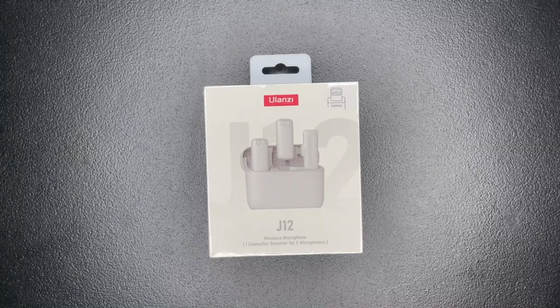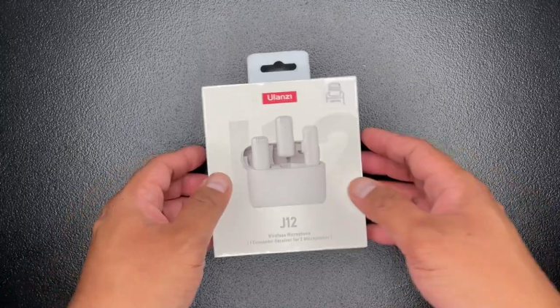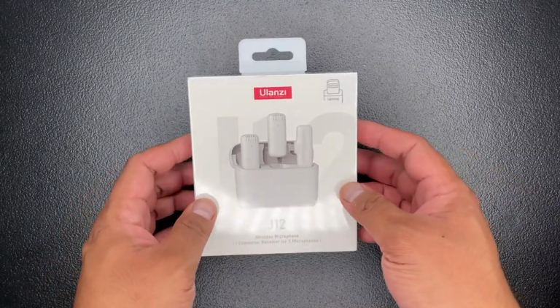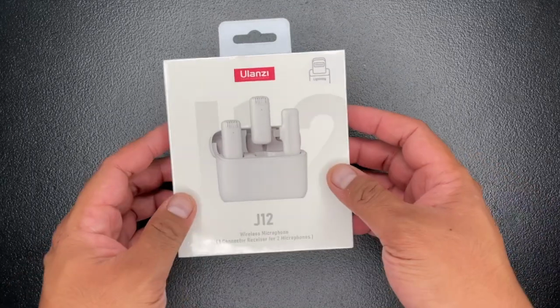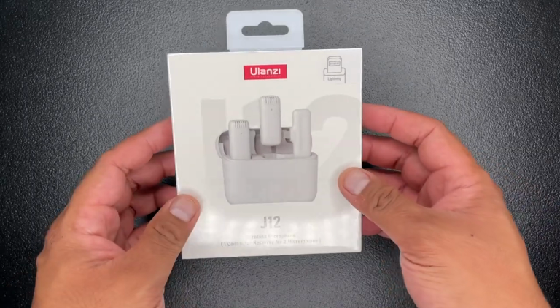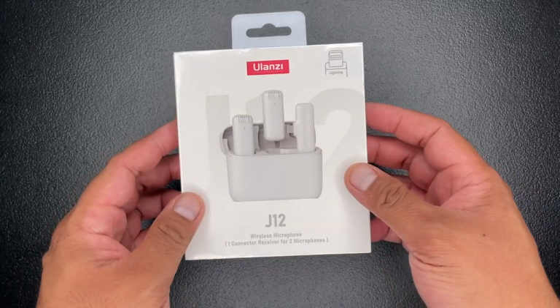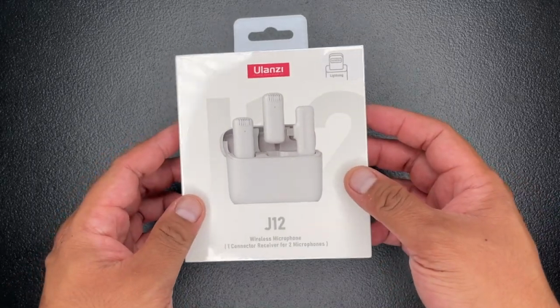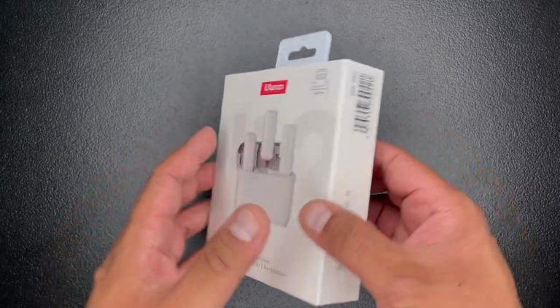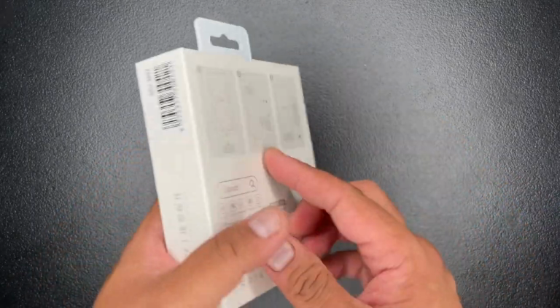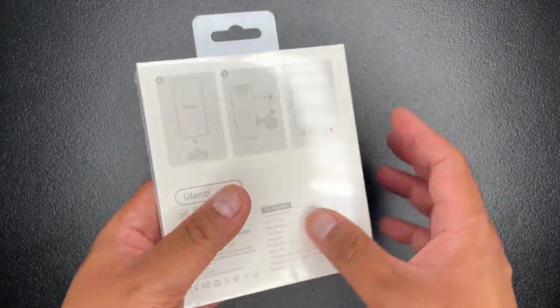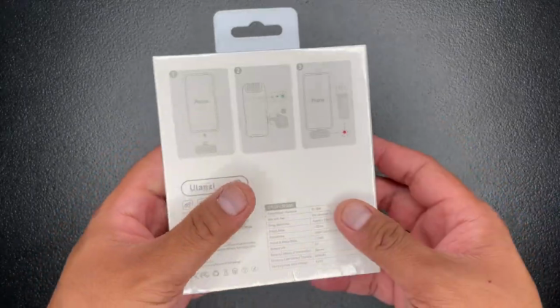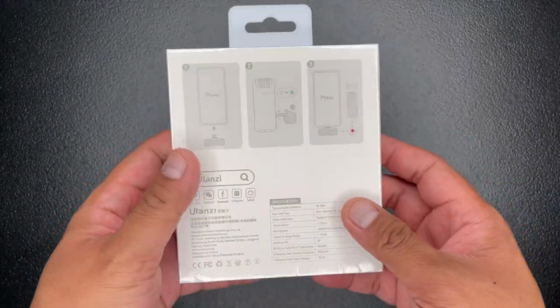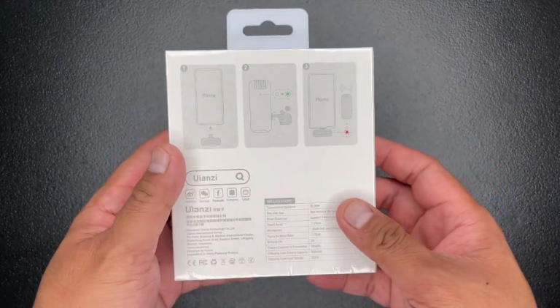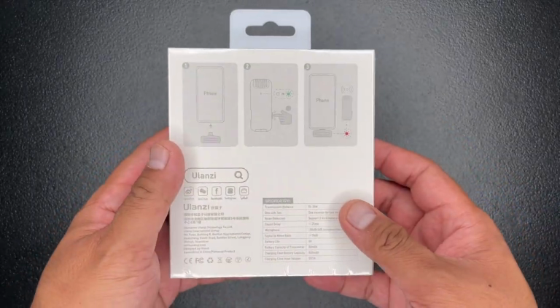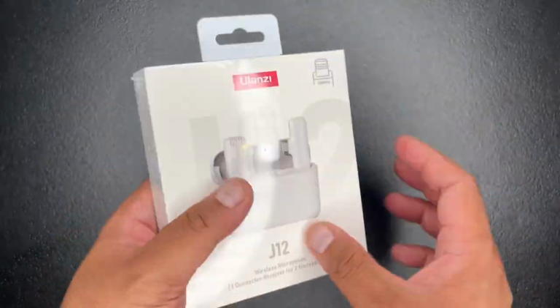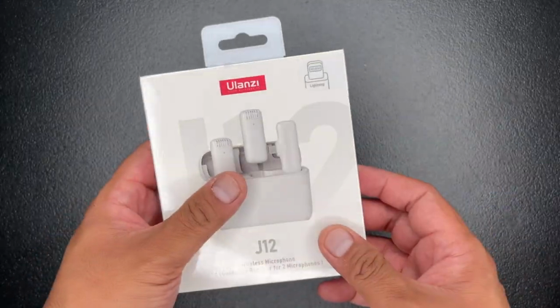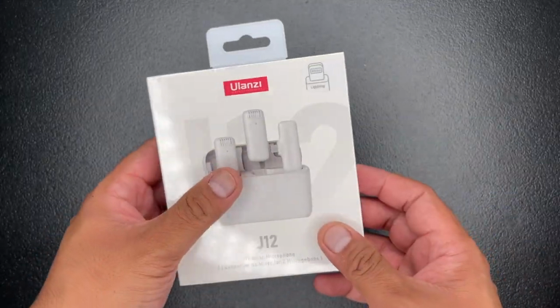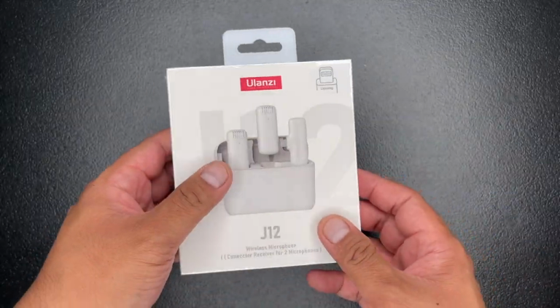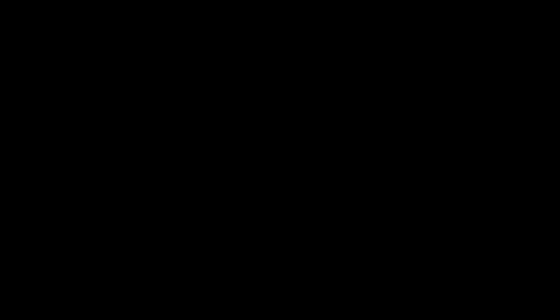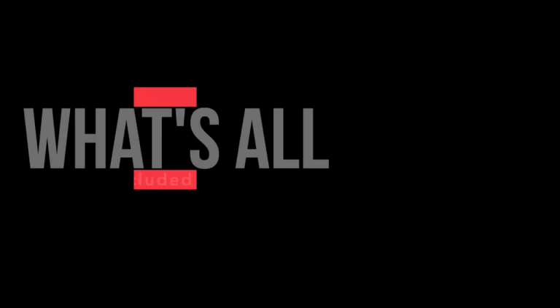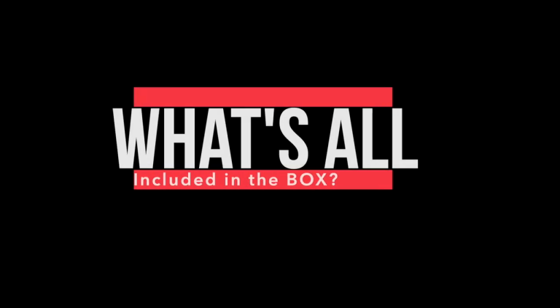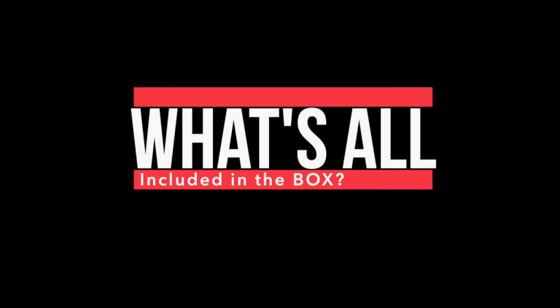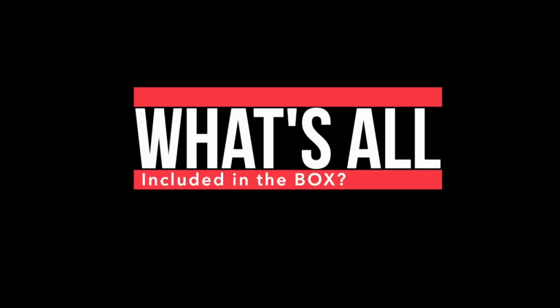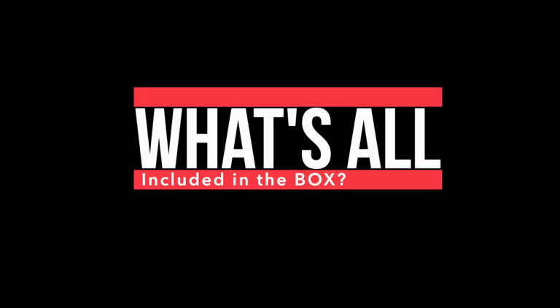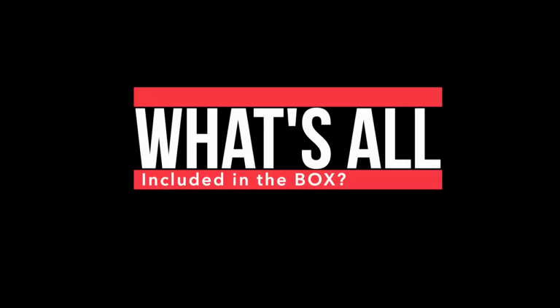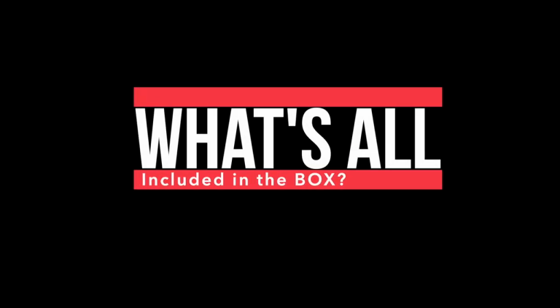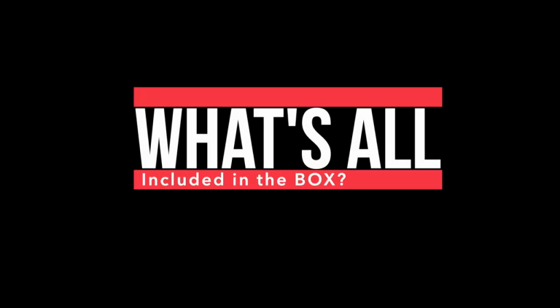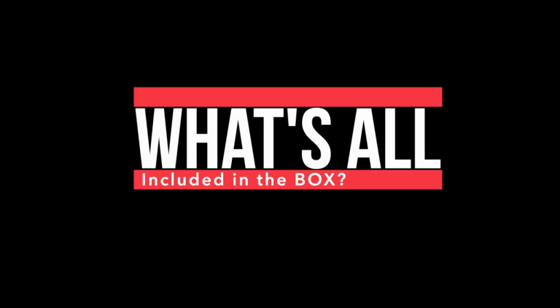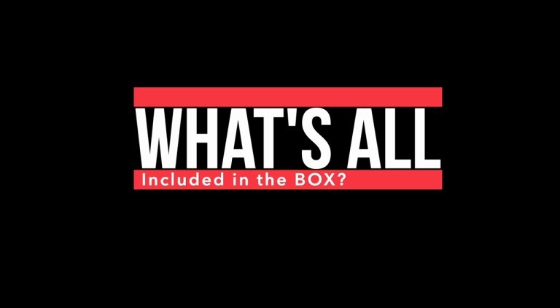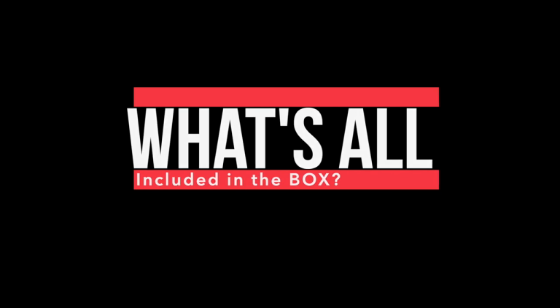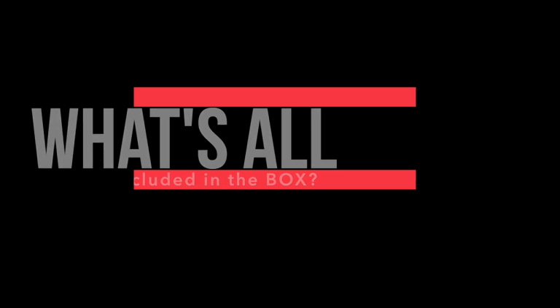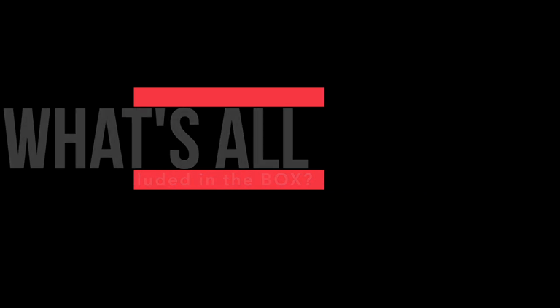Before buying the Yolanzi J12 wireless microphone for iPhone, let's answer a few questions you may have.